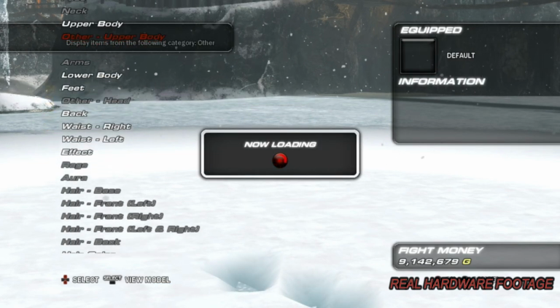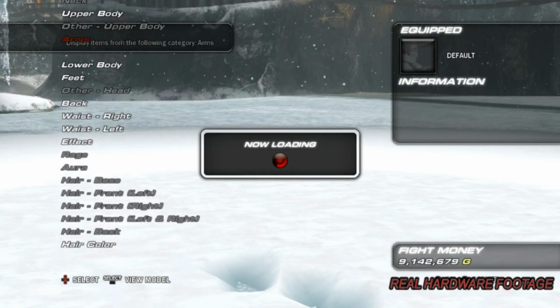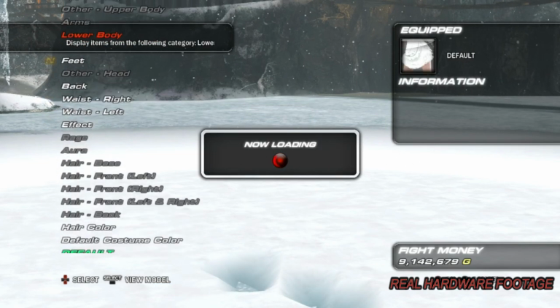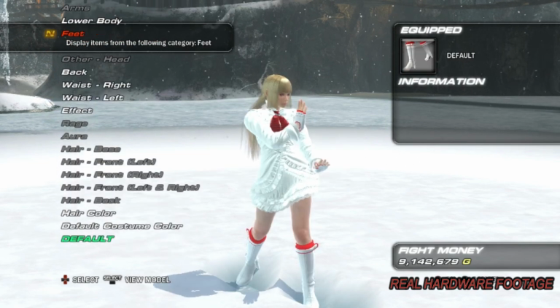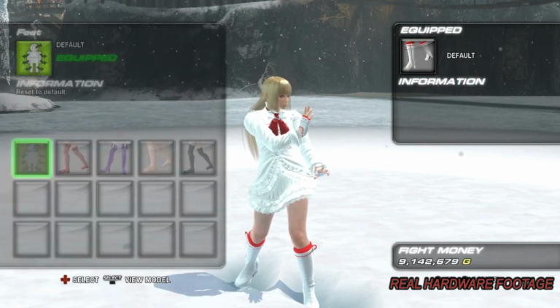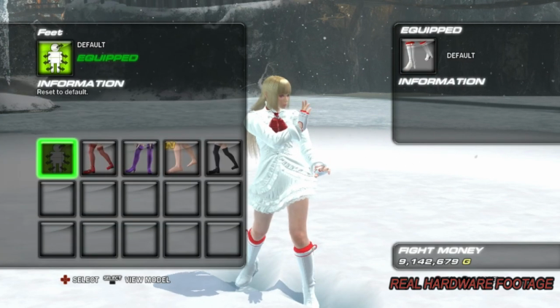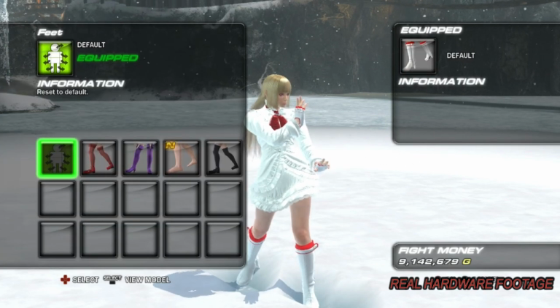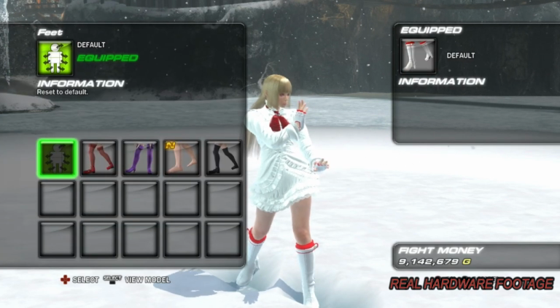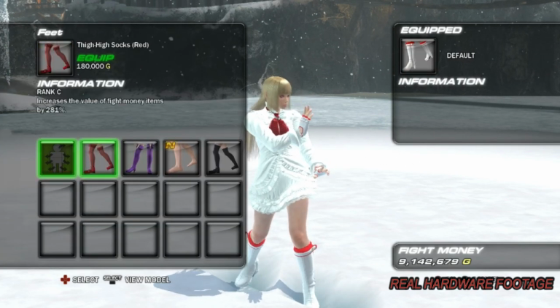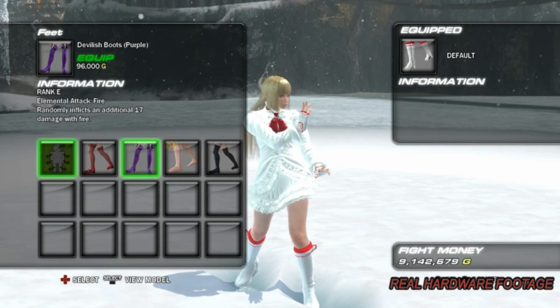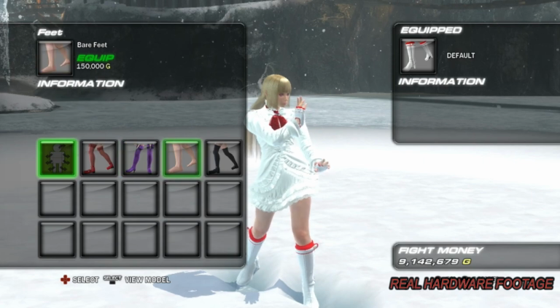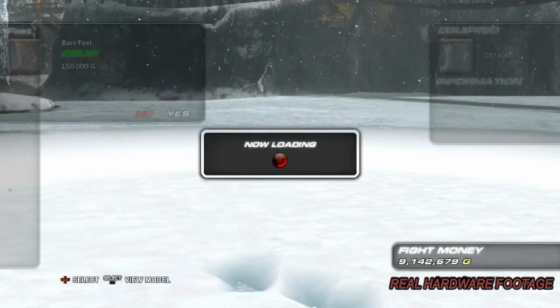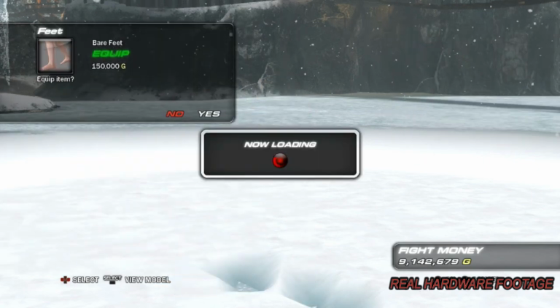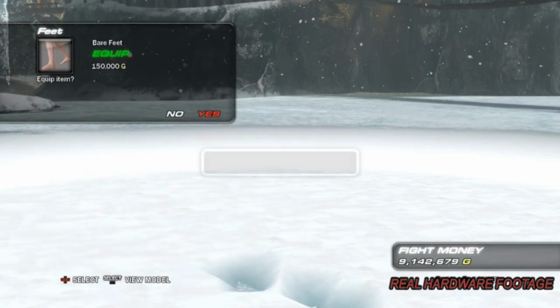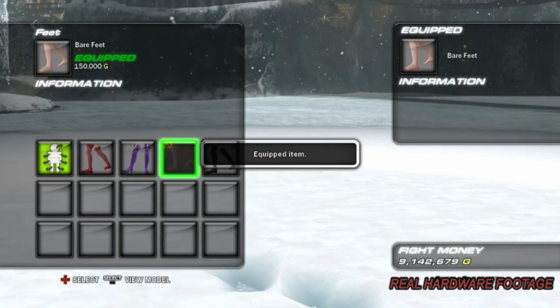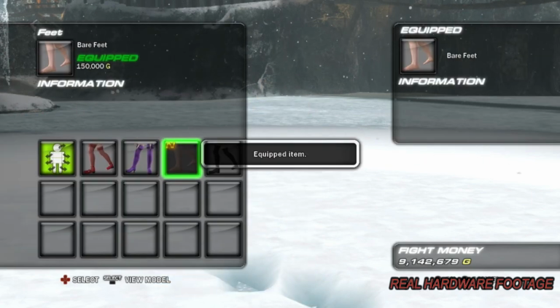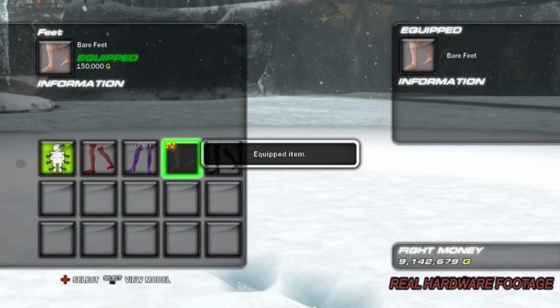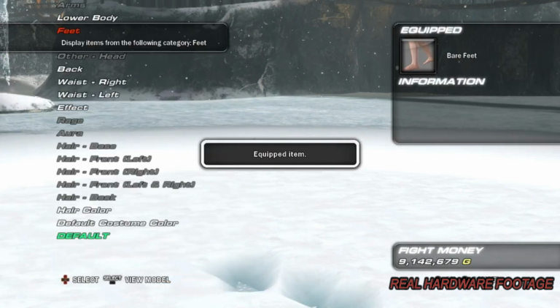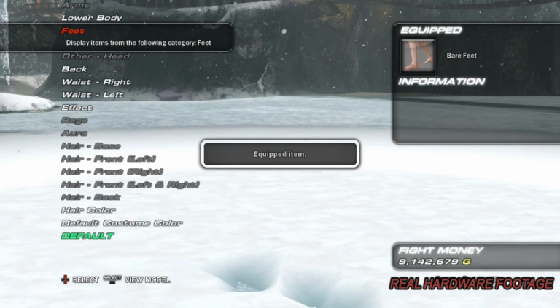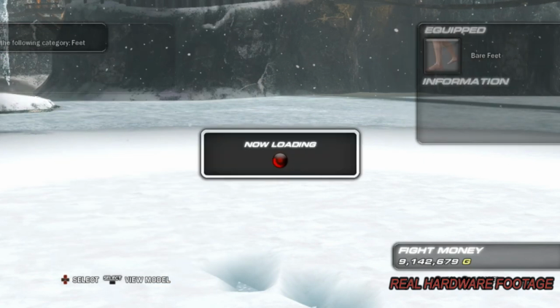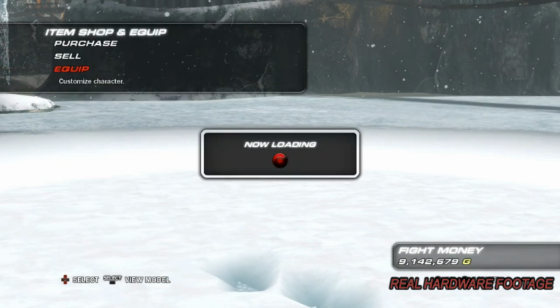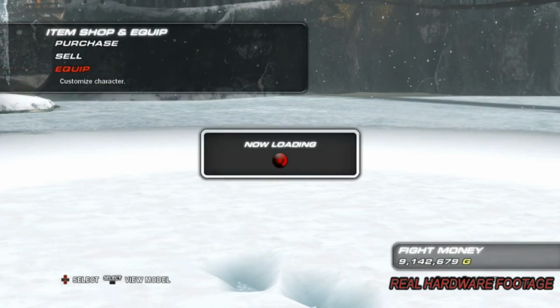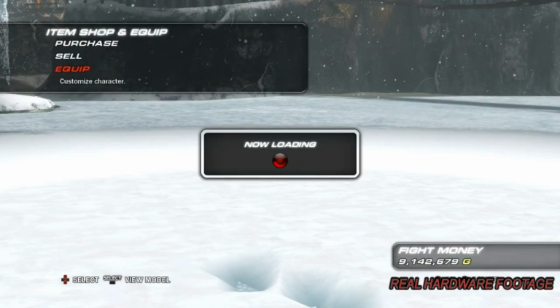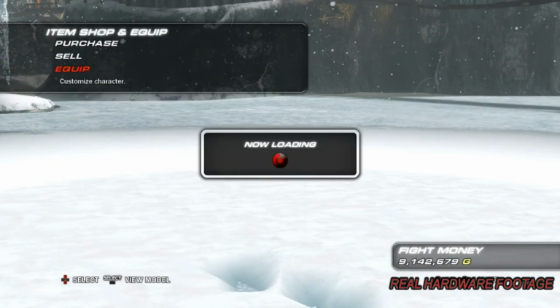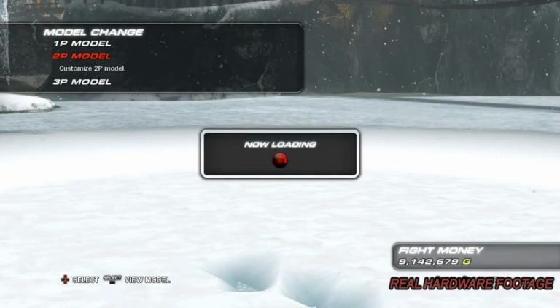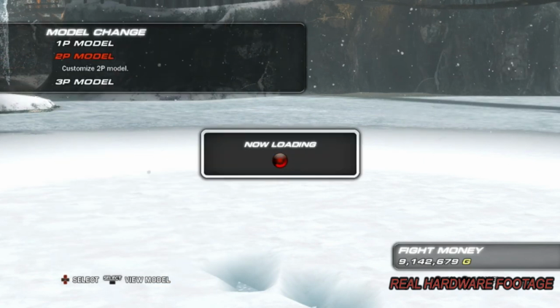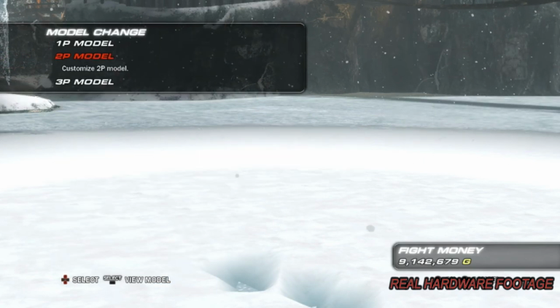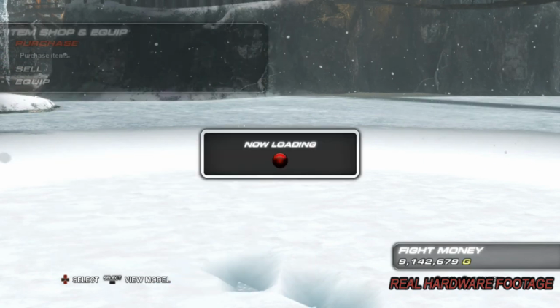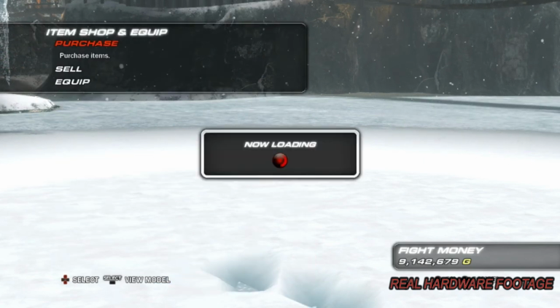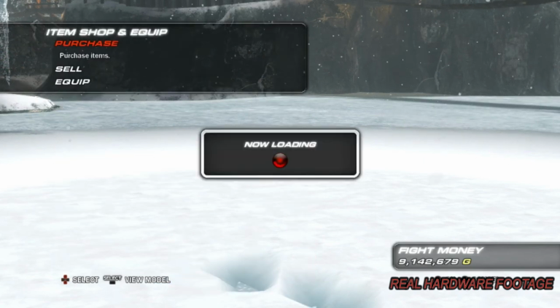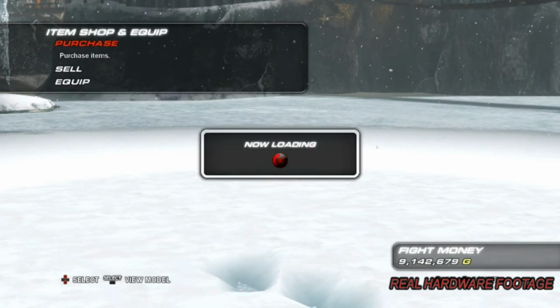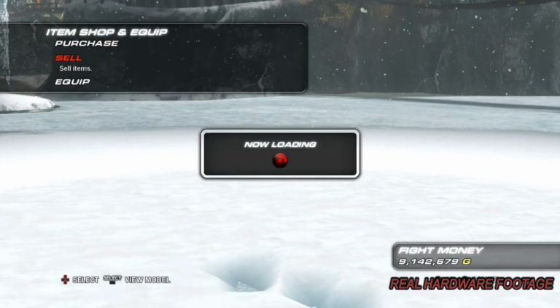The PSP version fixes this by just loading faster and having individual items that change color in a different menu.